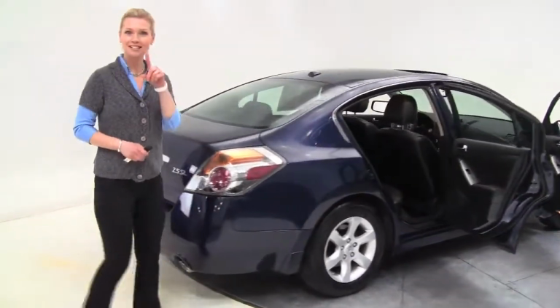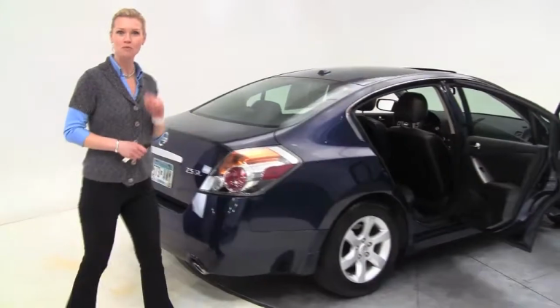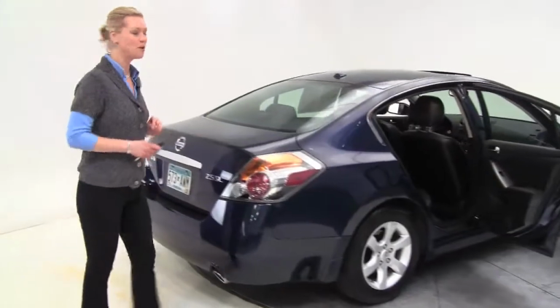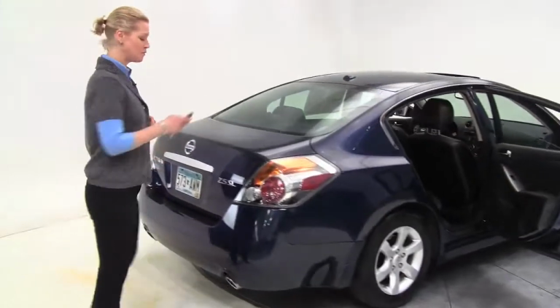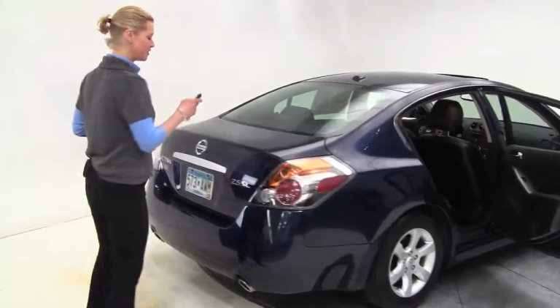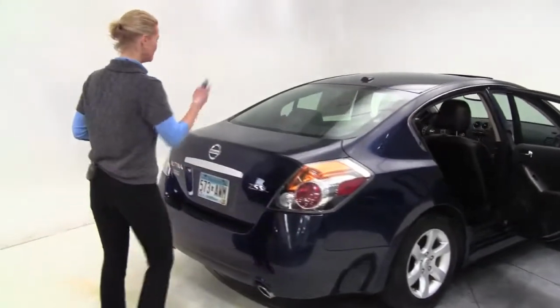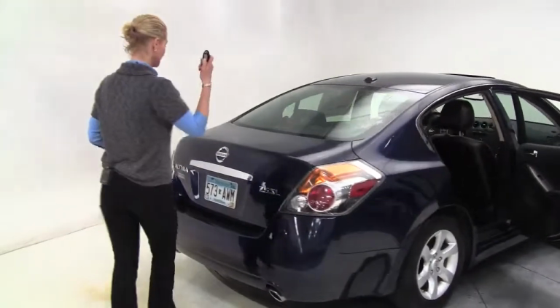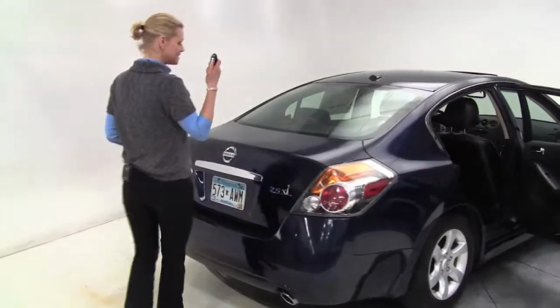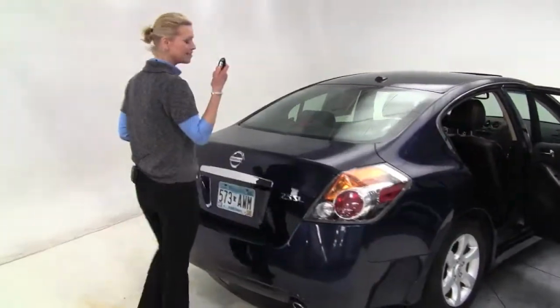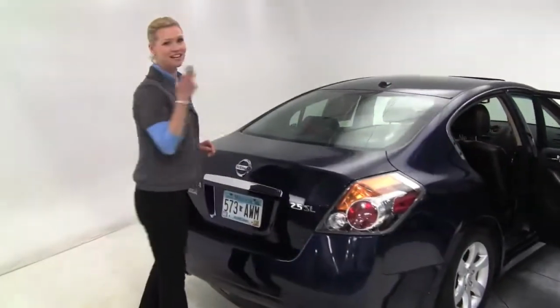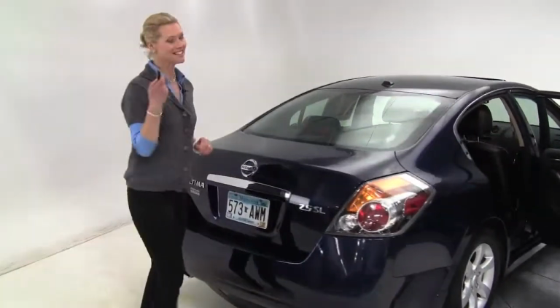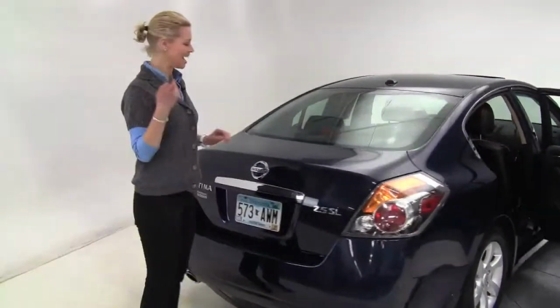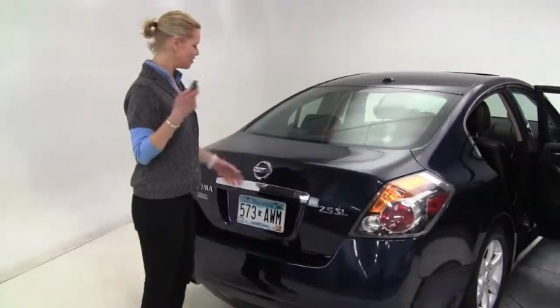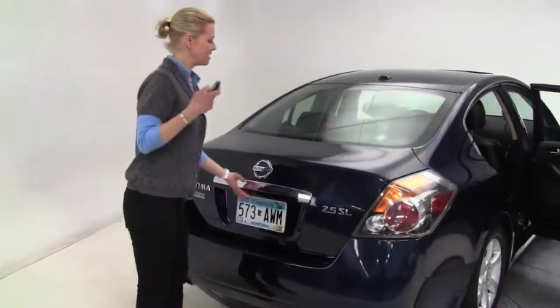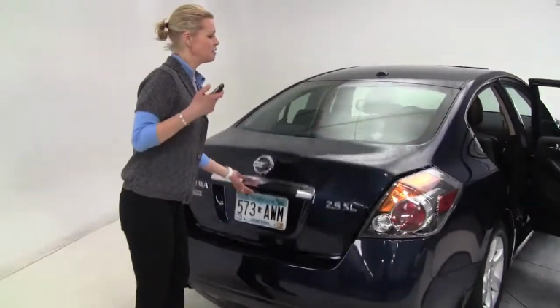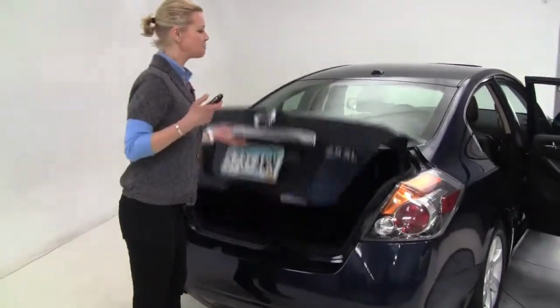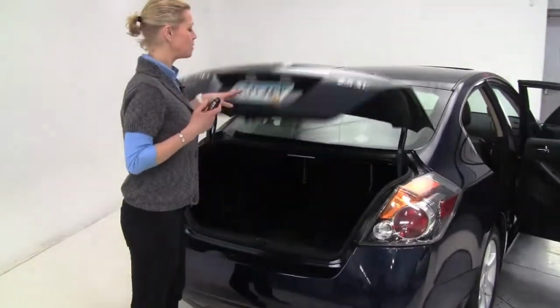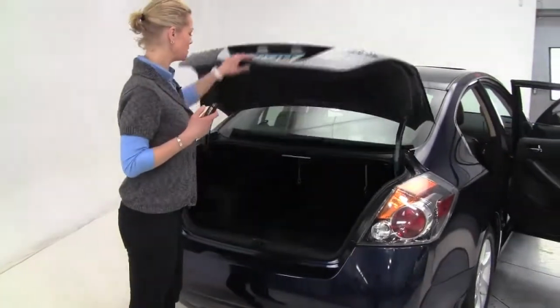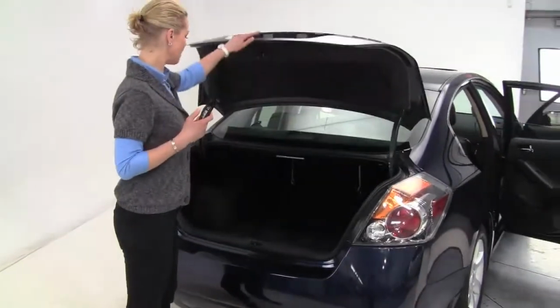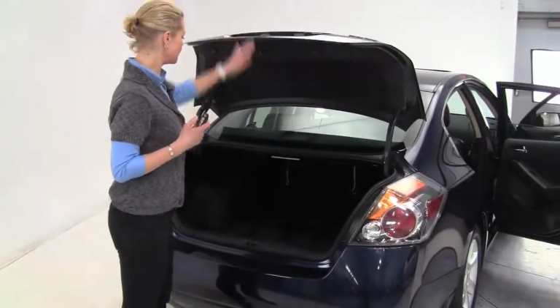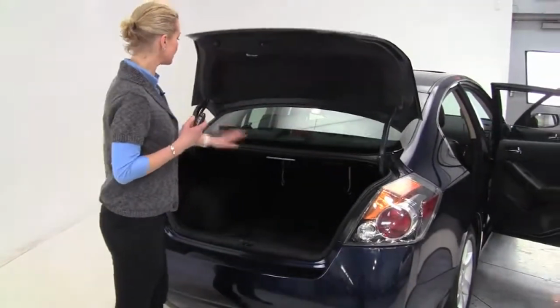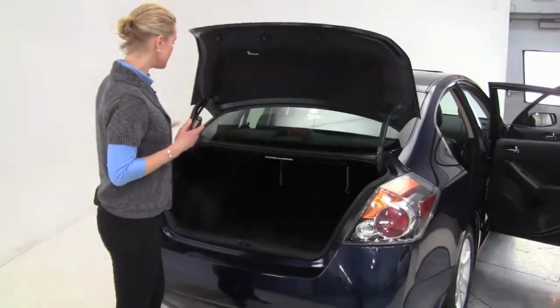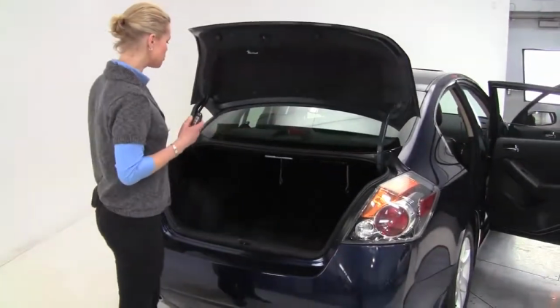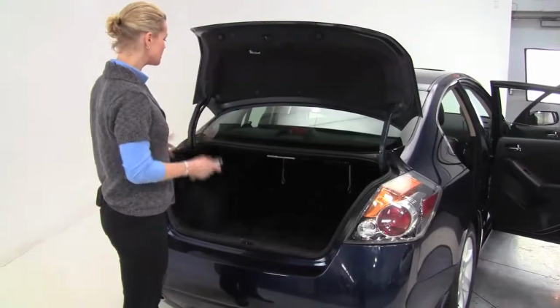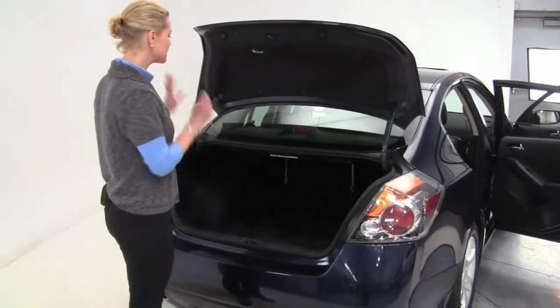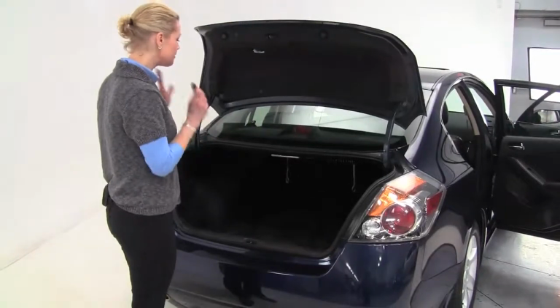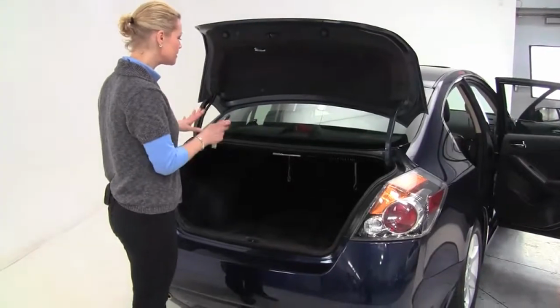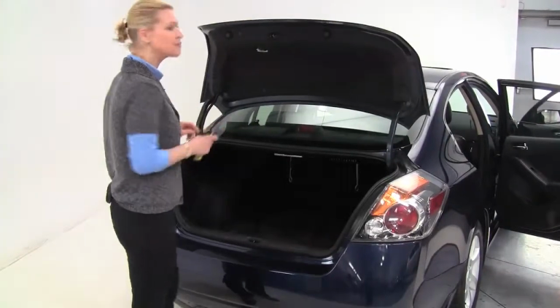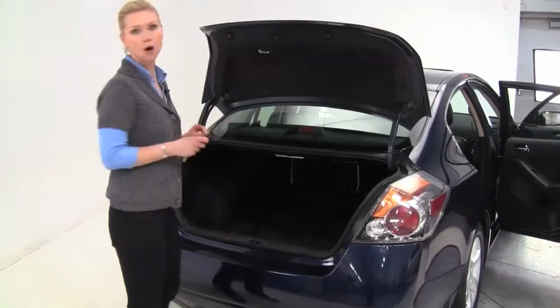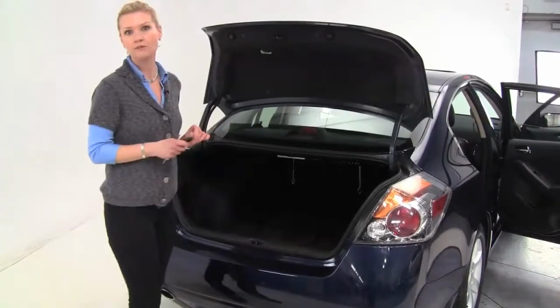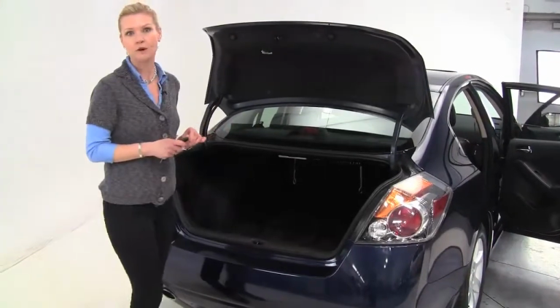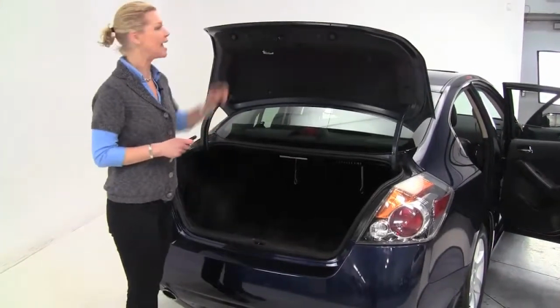This is a one owner vehicle, intelligent key is standard. Let's pop open the trunk — nice amount of trunk space, full set of carpeted floor mats.